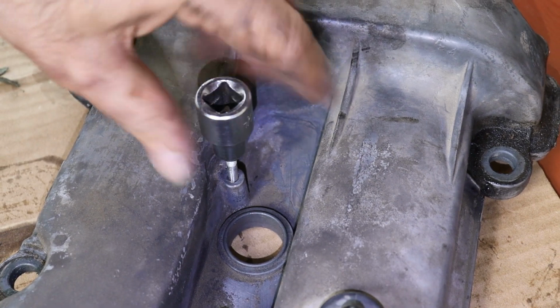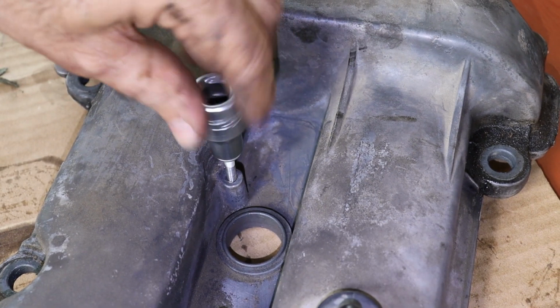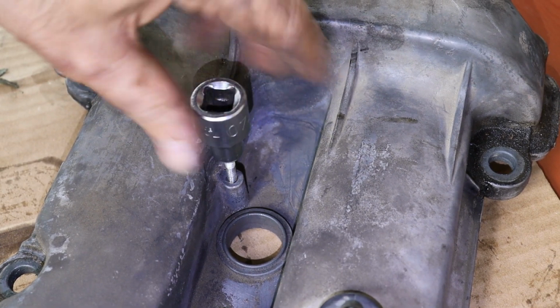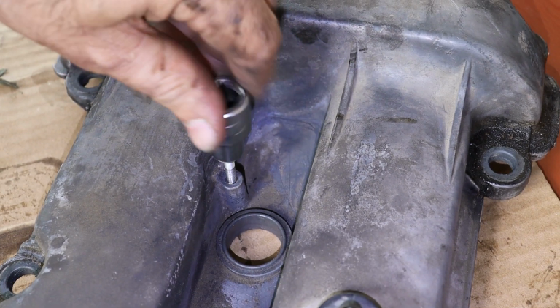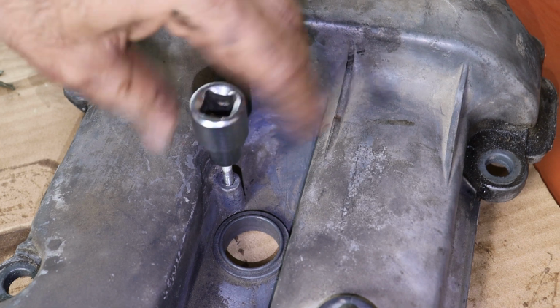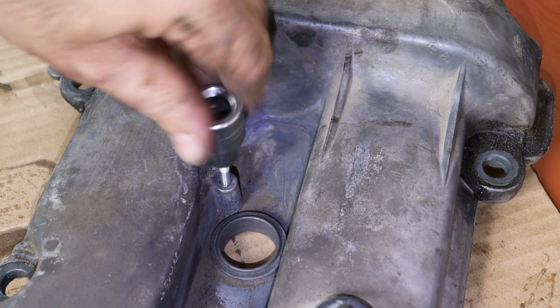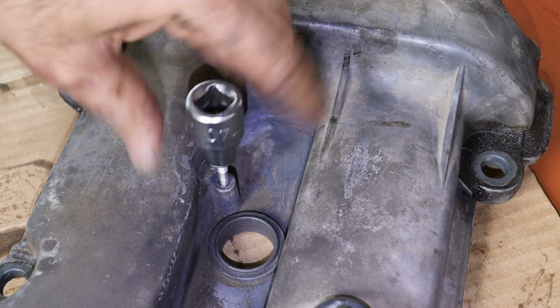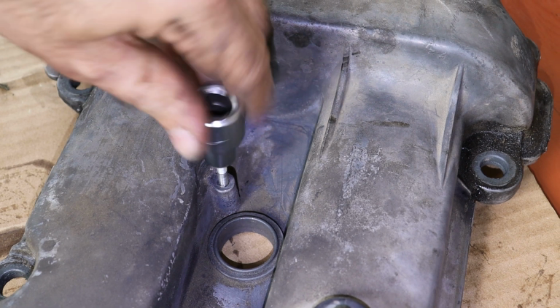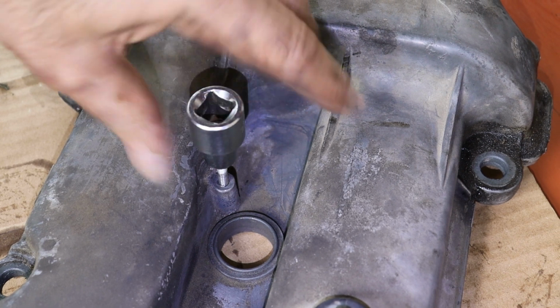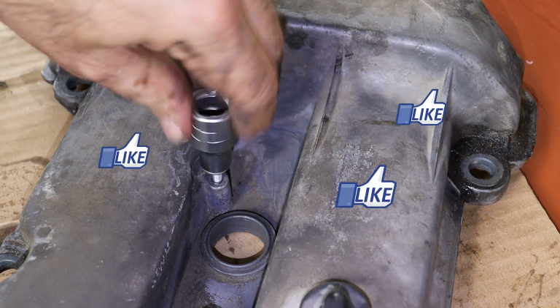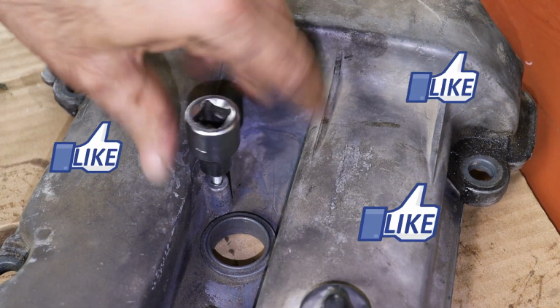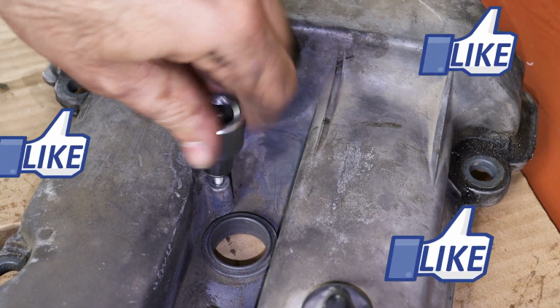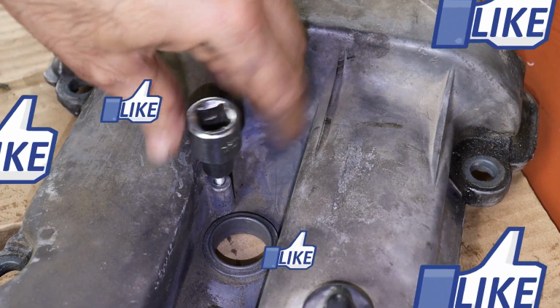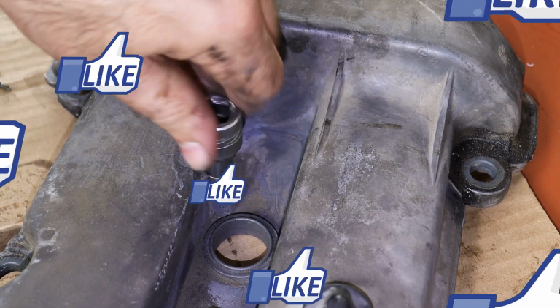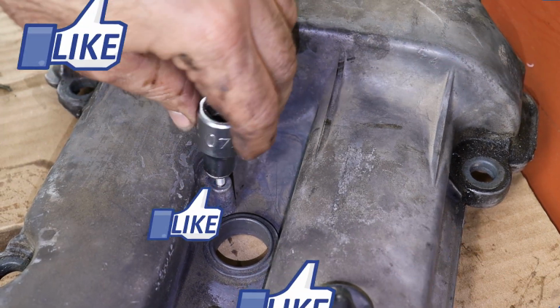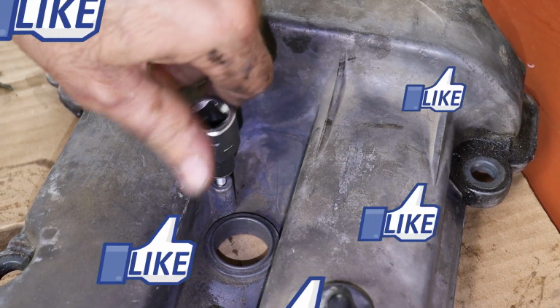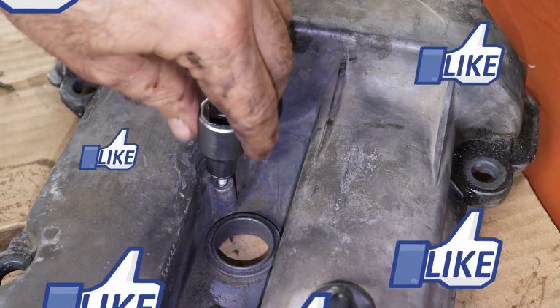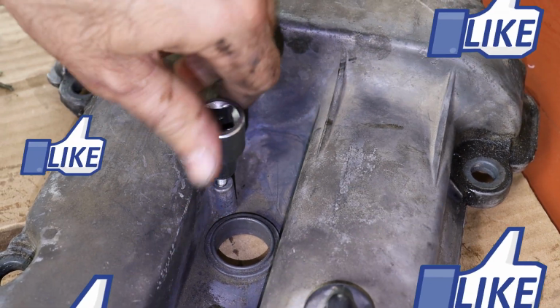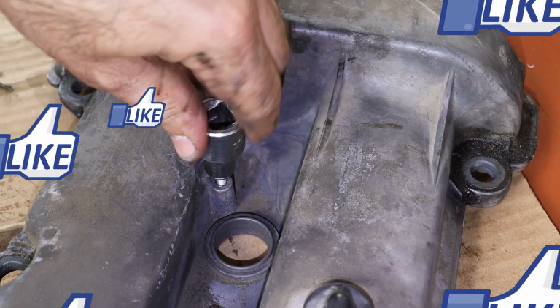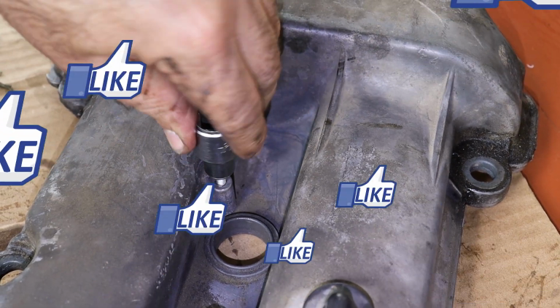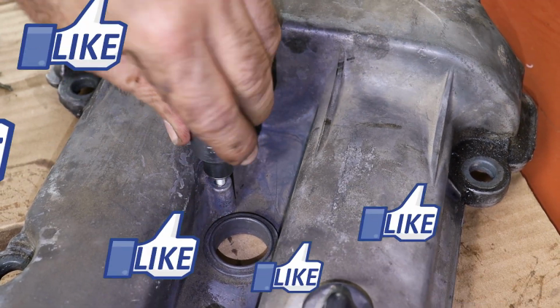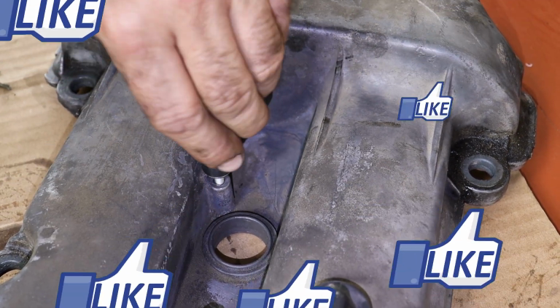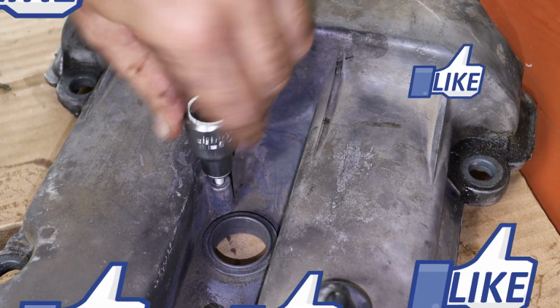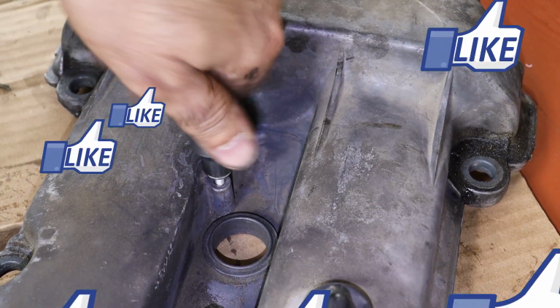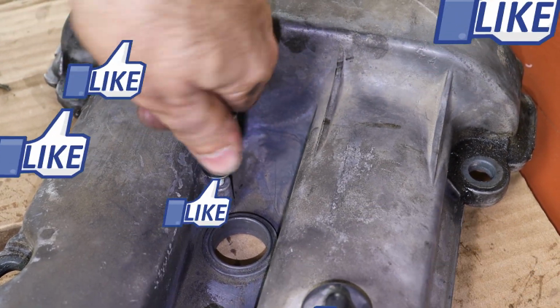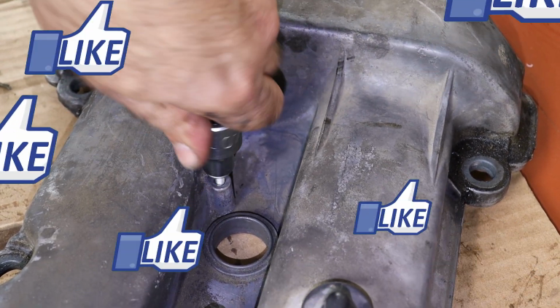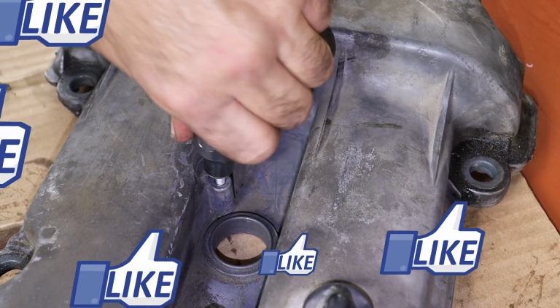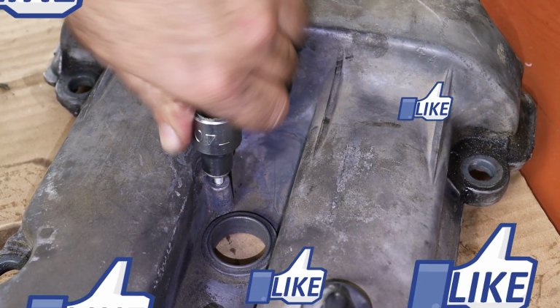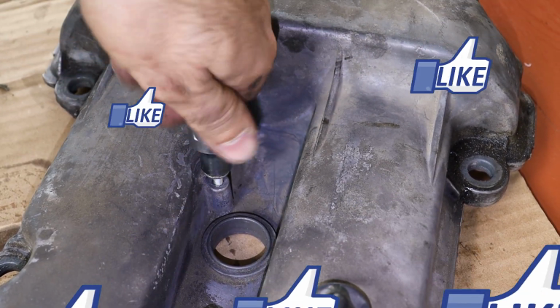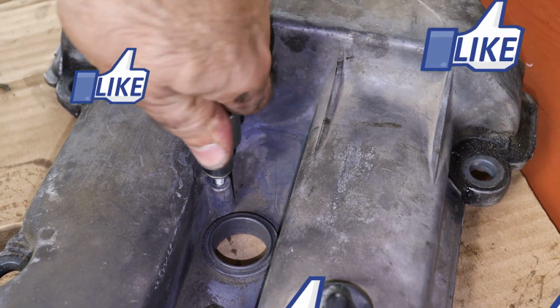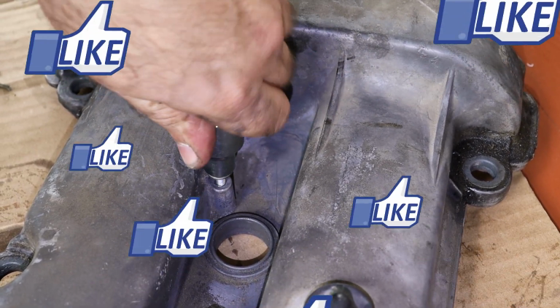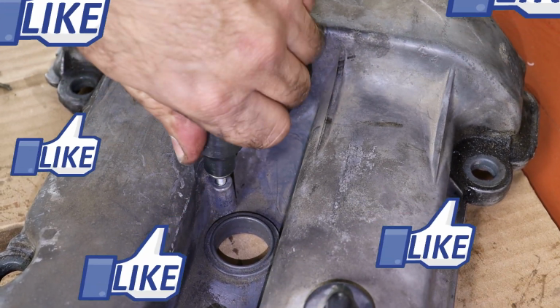If you liked this $10 valve cover fix, hit subscribe. Follow along and stay tuned for more handy tricks.